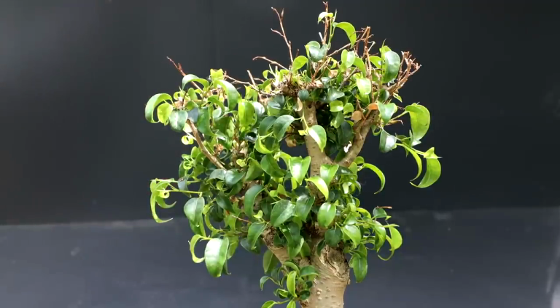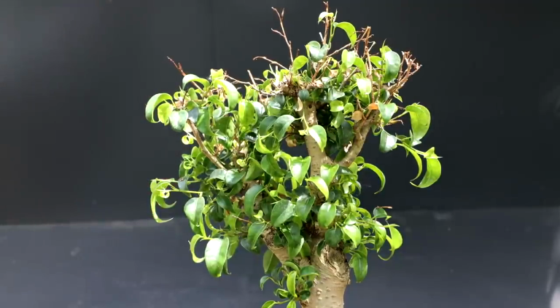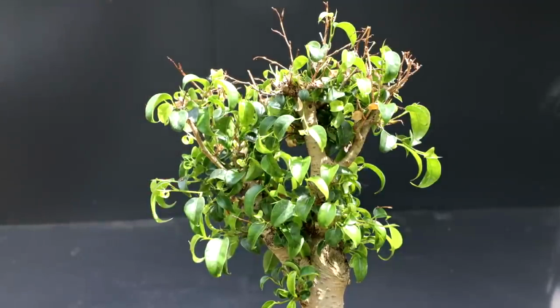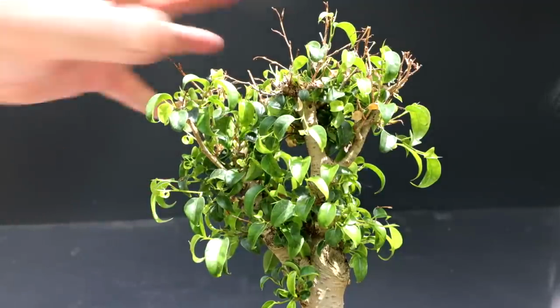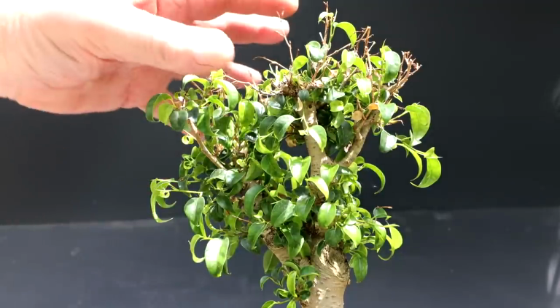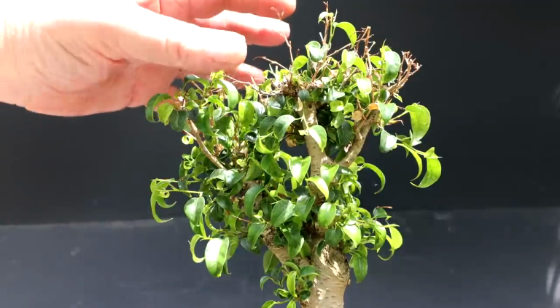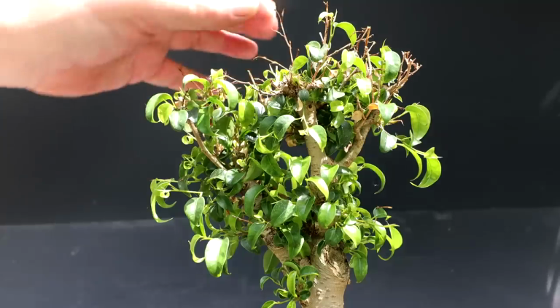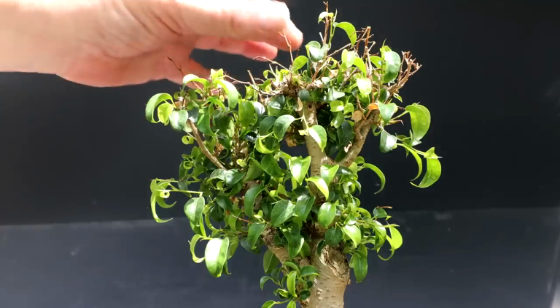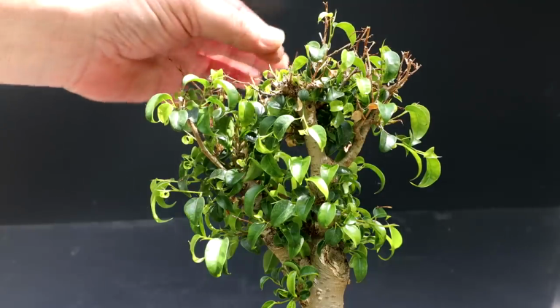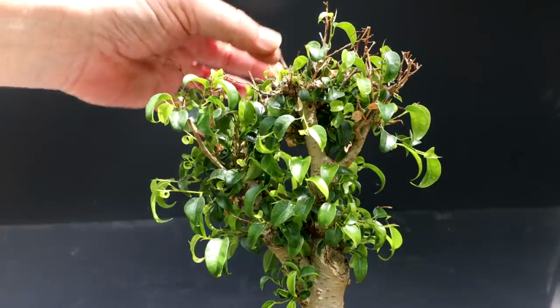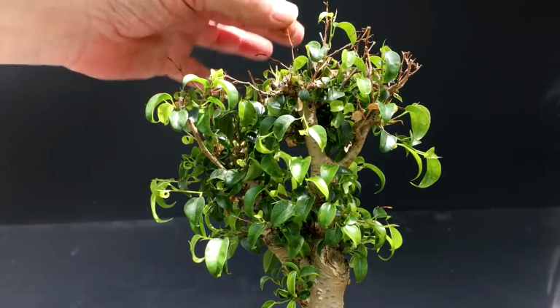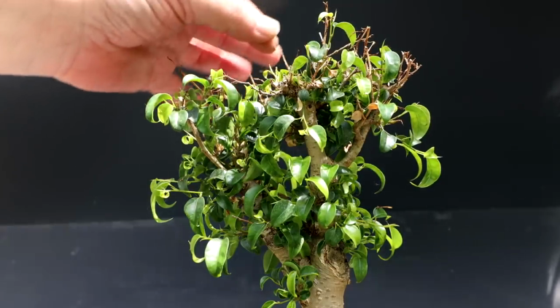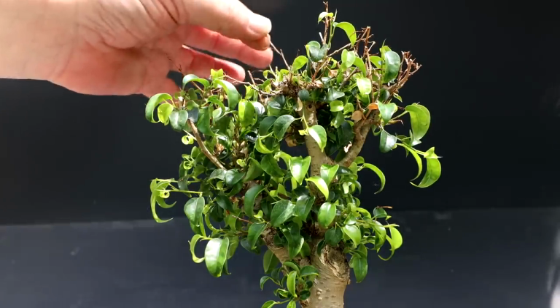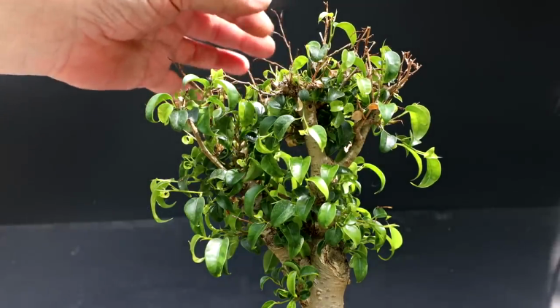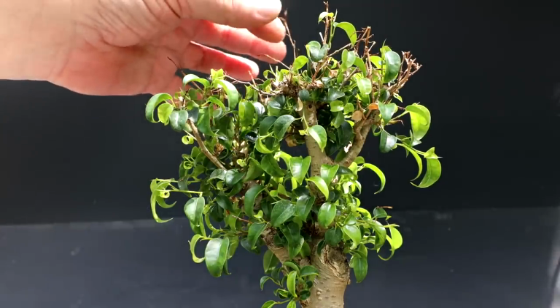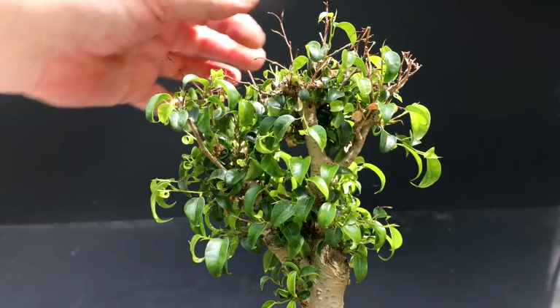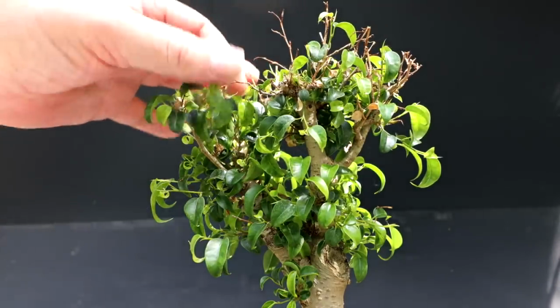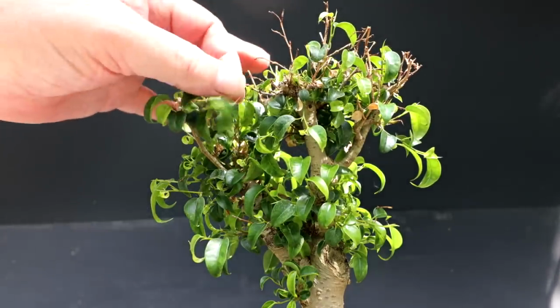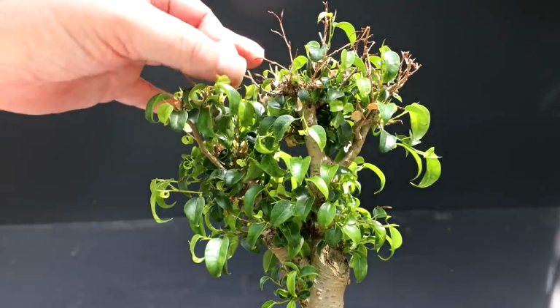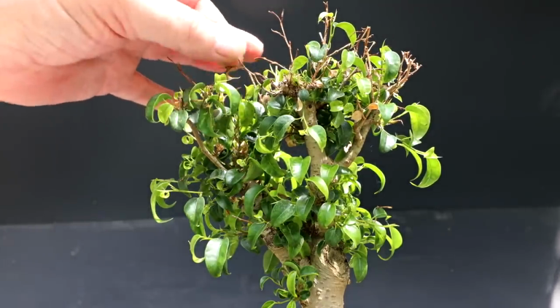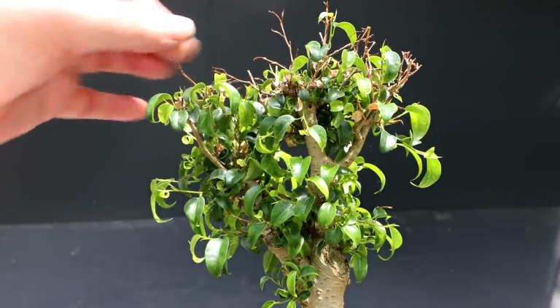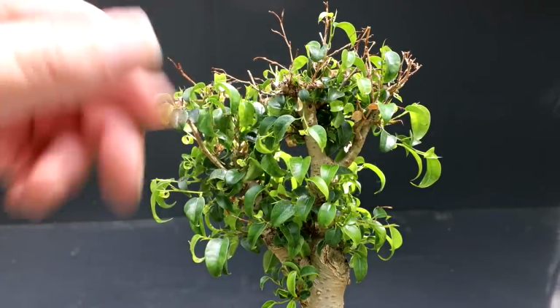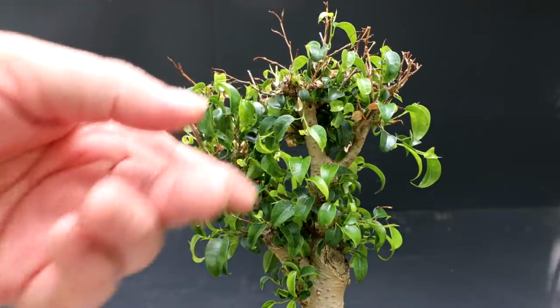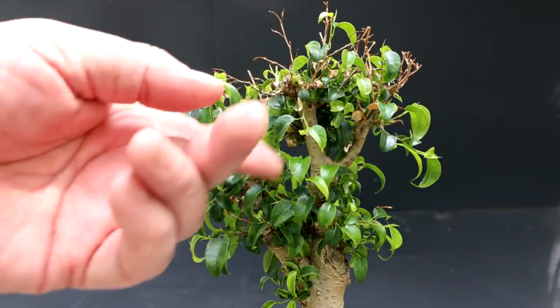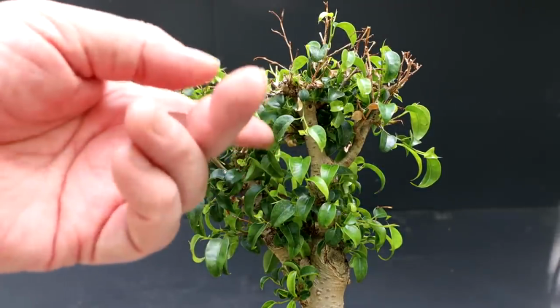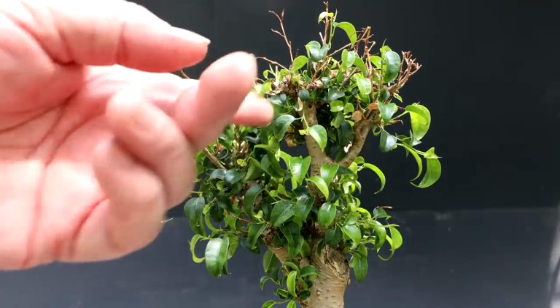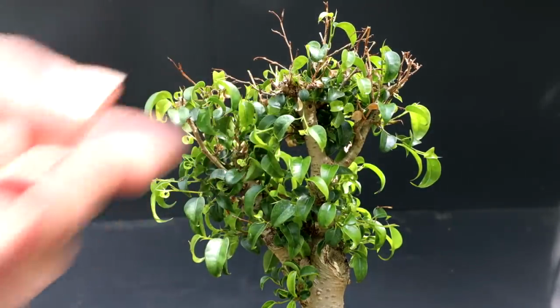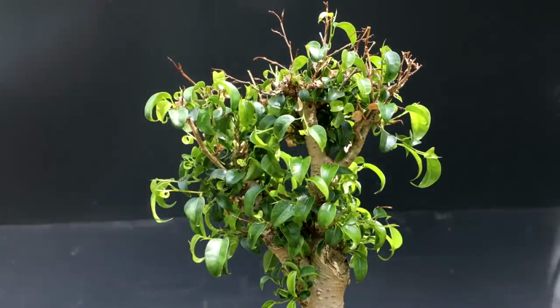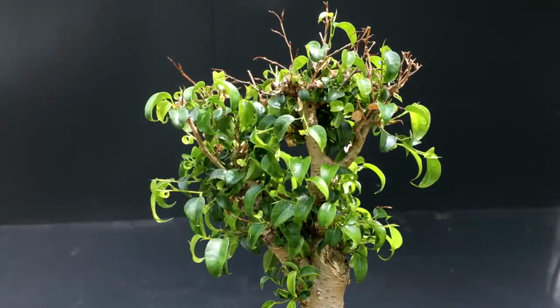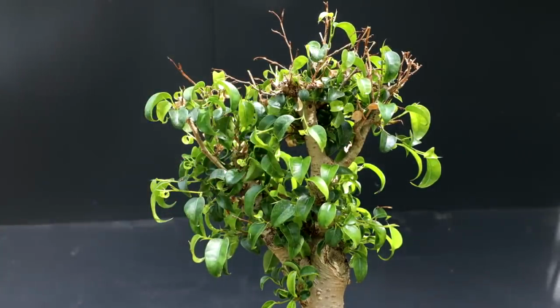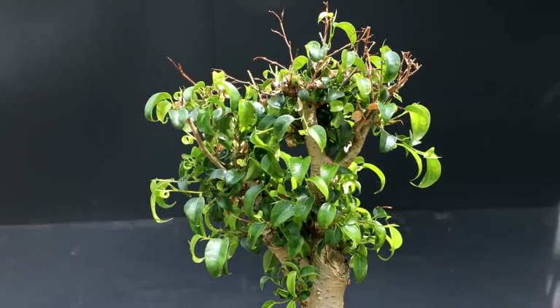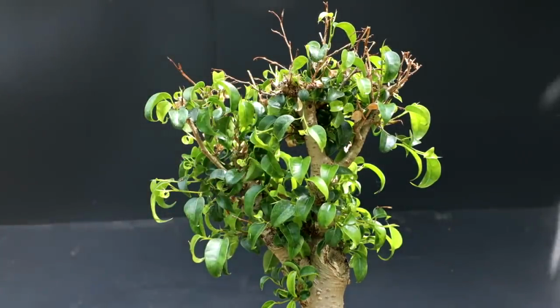On the top of the tree I'll be removing all the dead branches and doing some branch selection also.